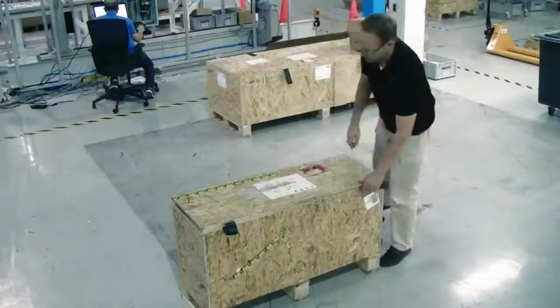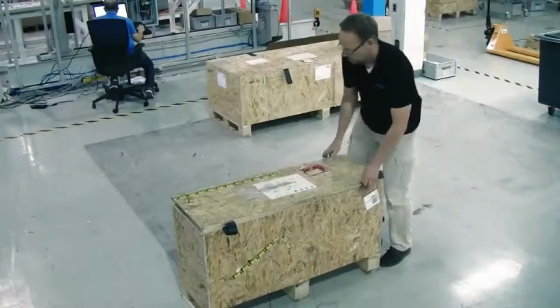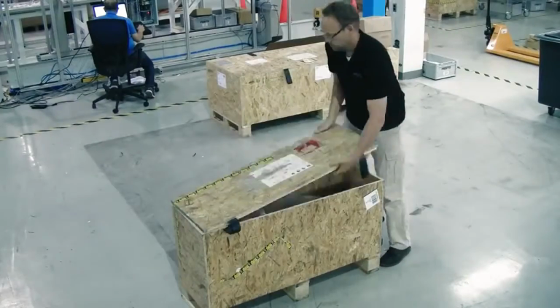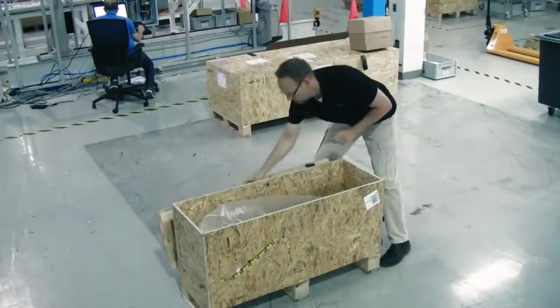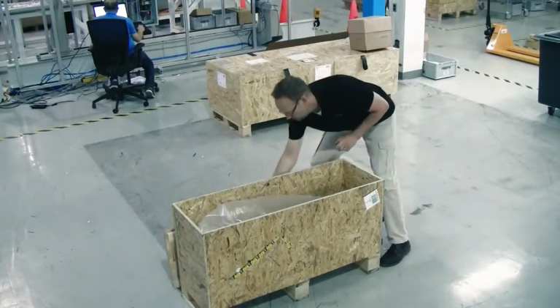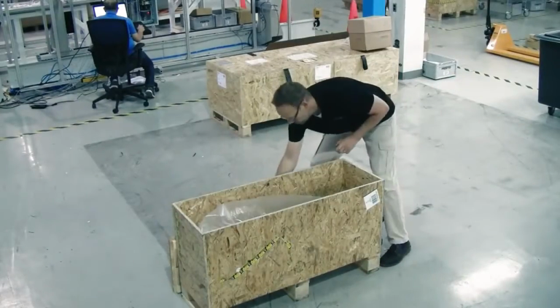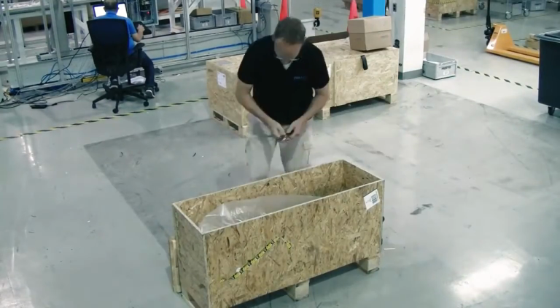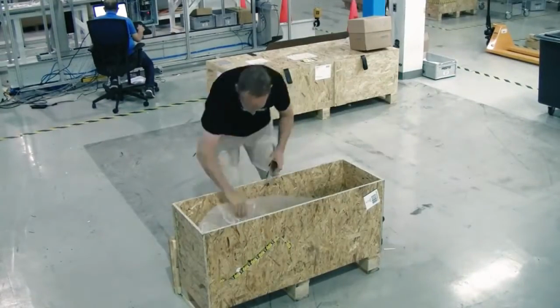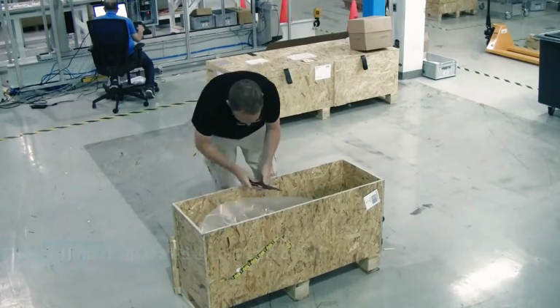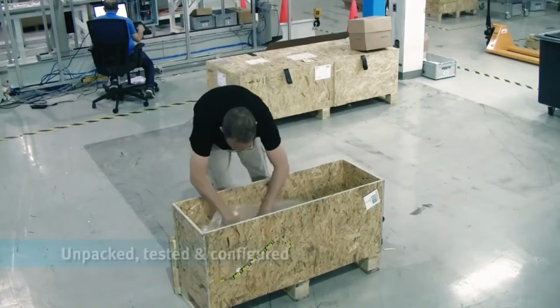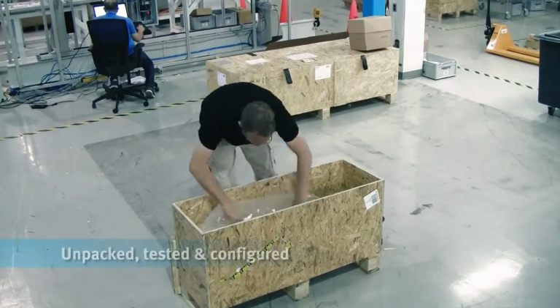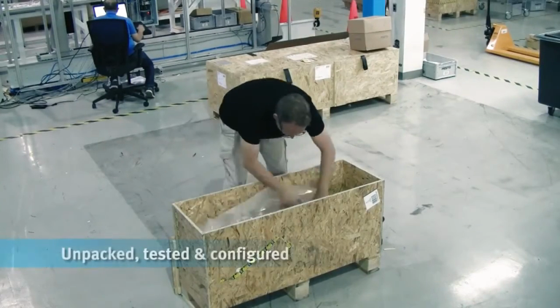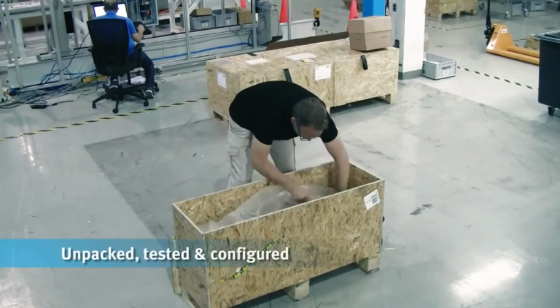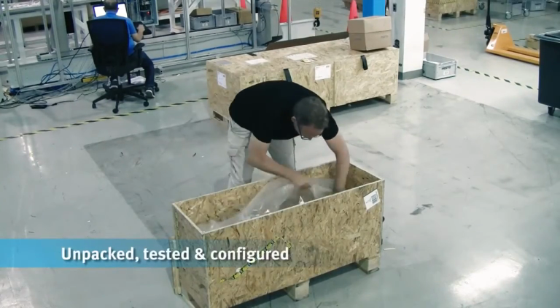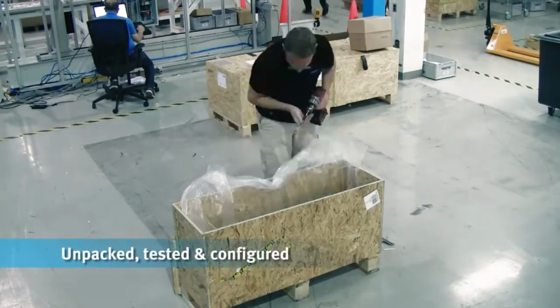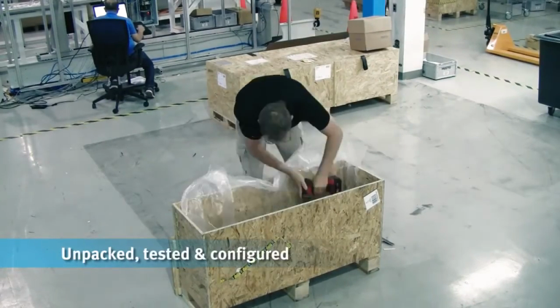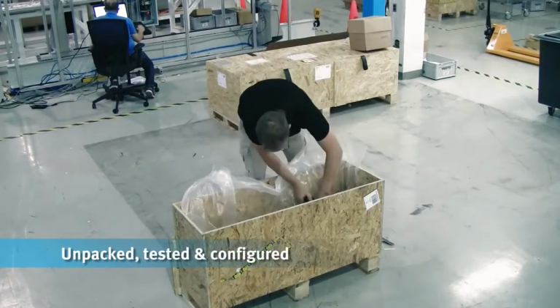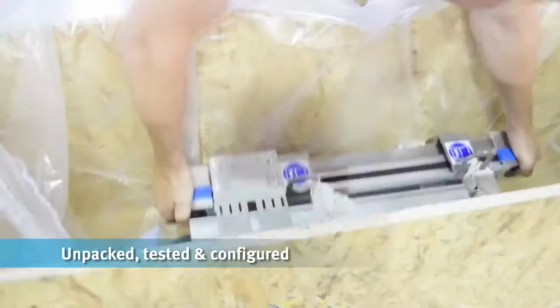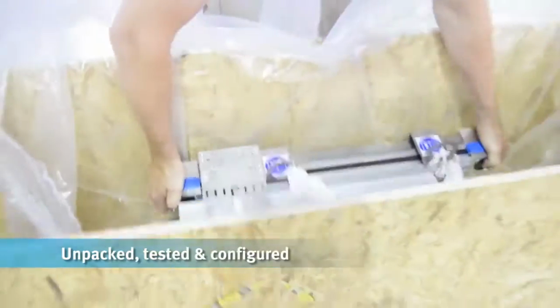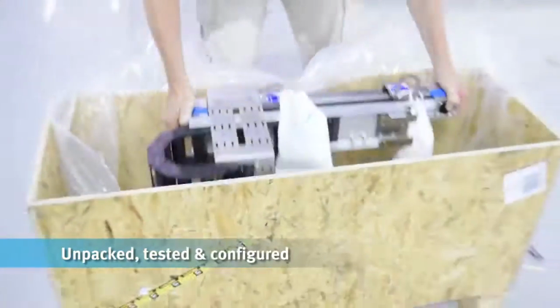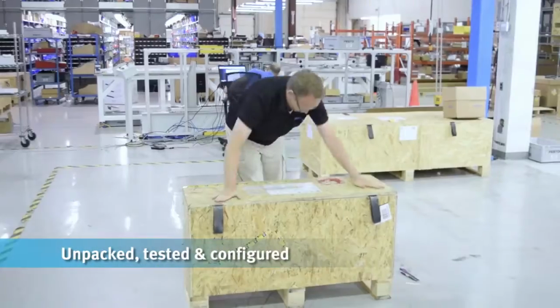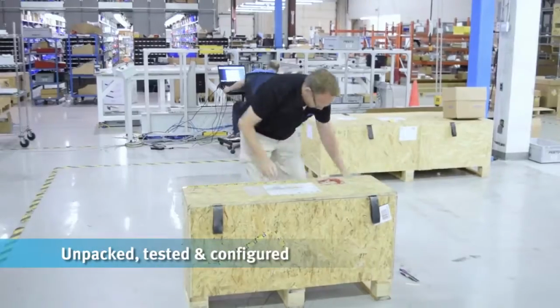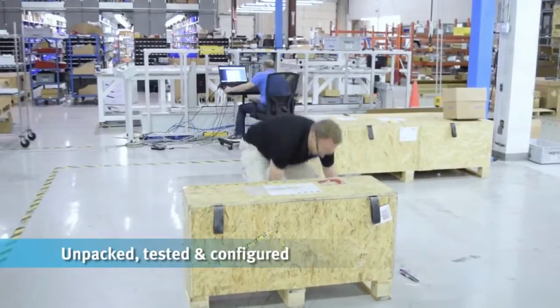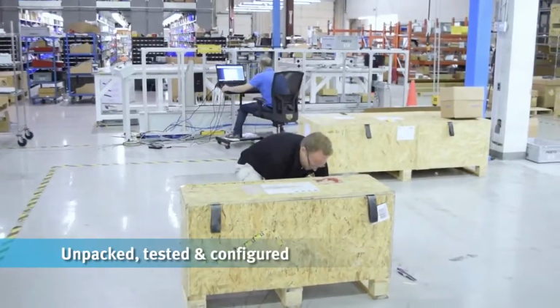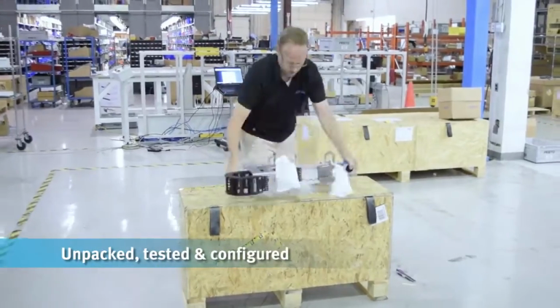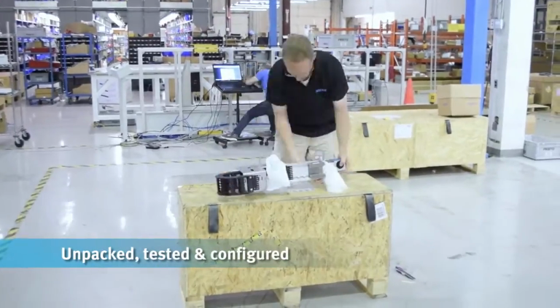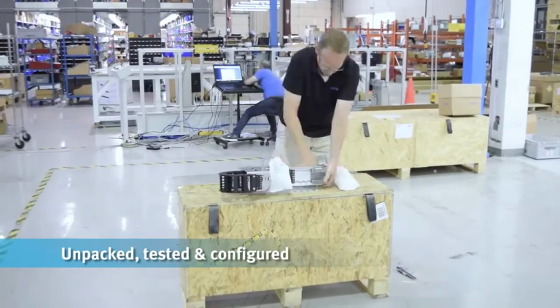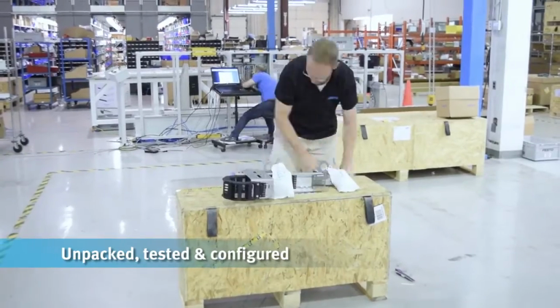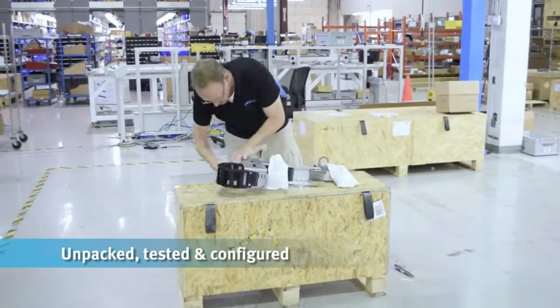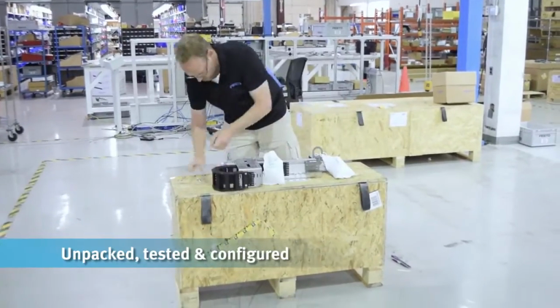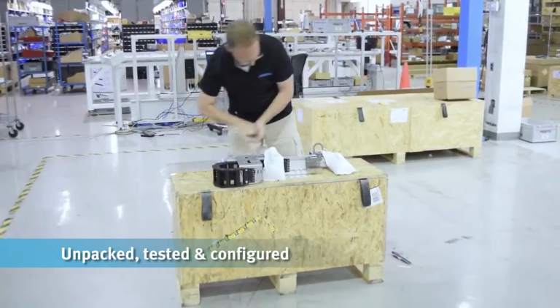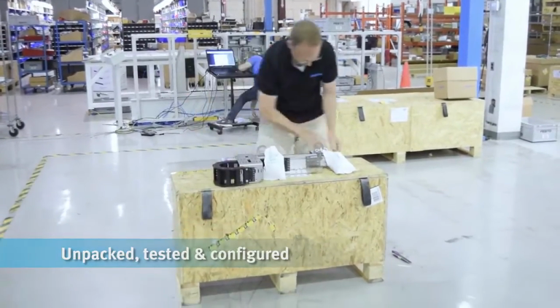Within three weeks of order, the system will arrive assembled and tested. Just unpack and mount — it's now ready for motion.